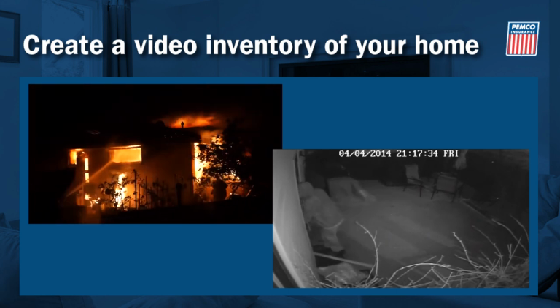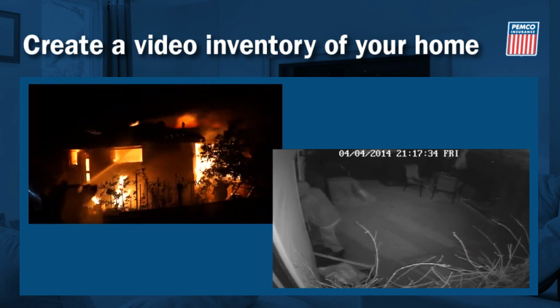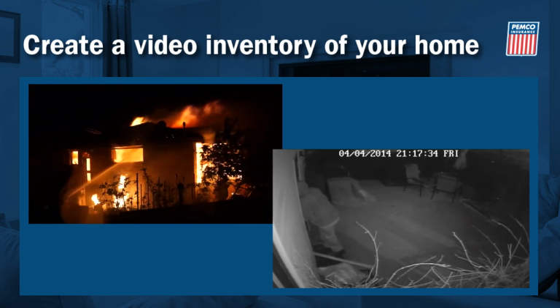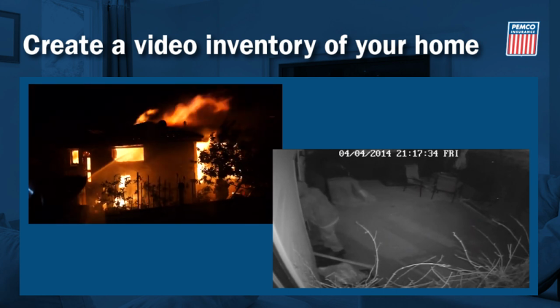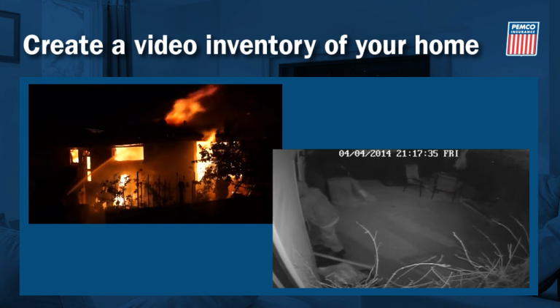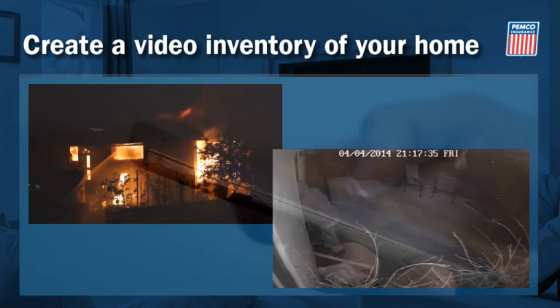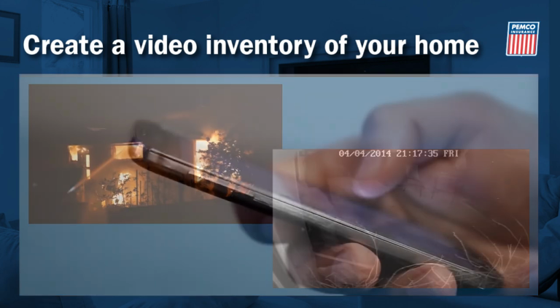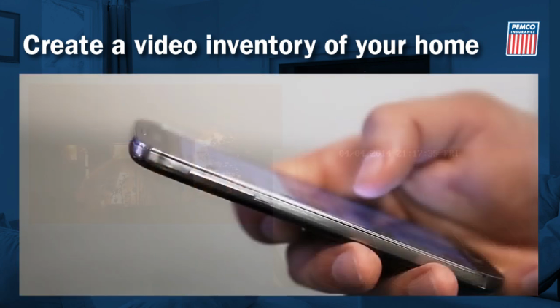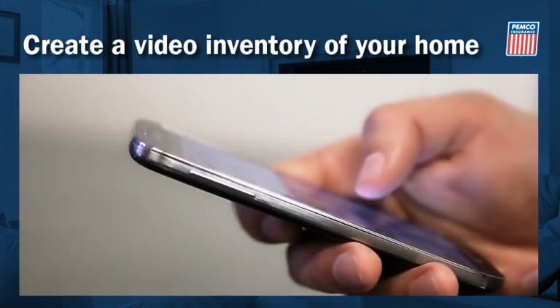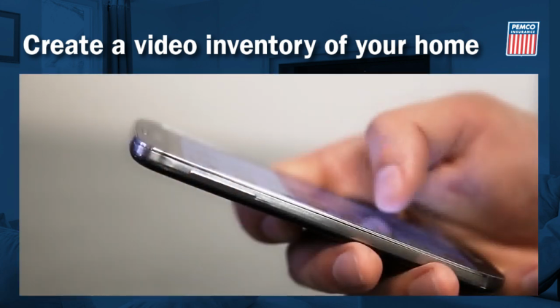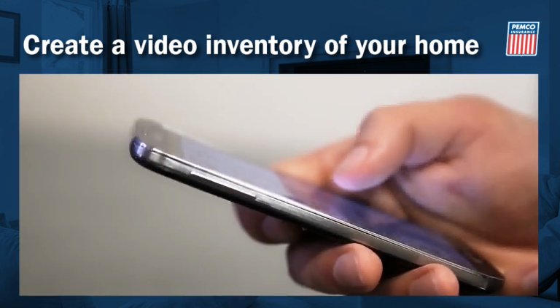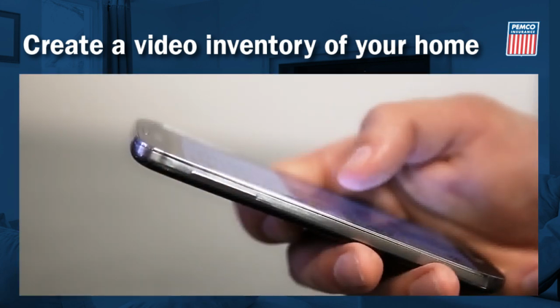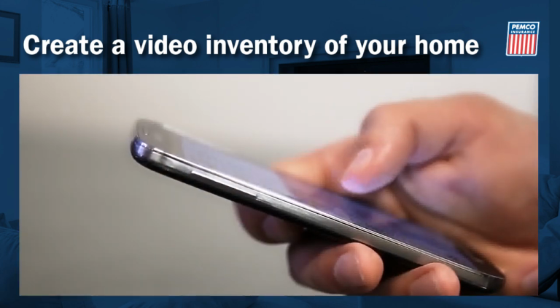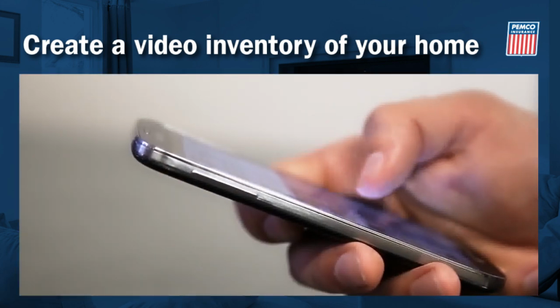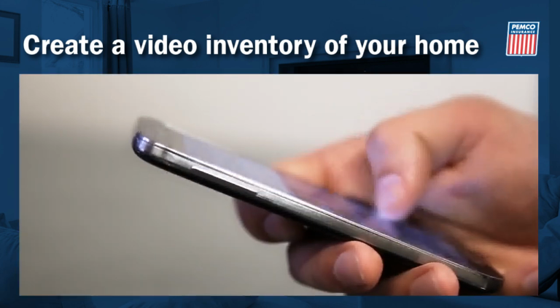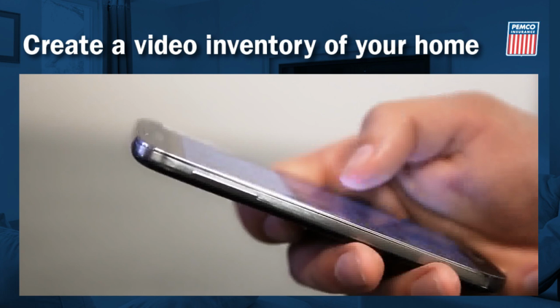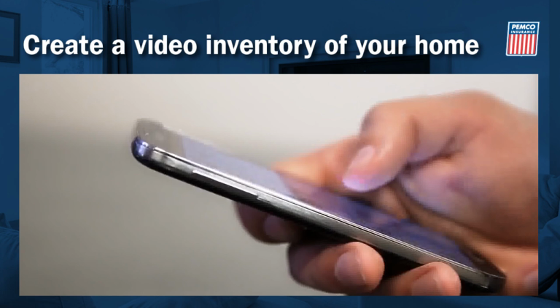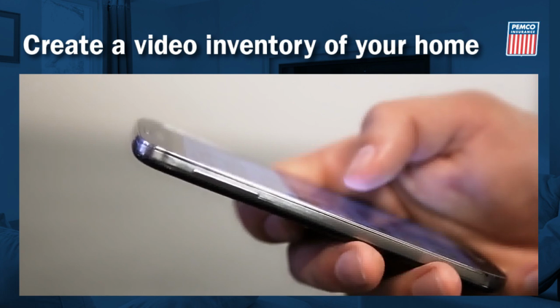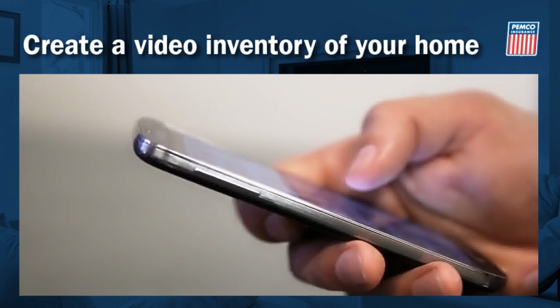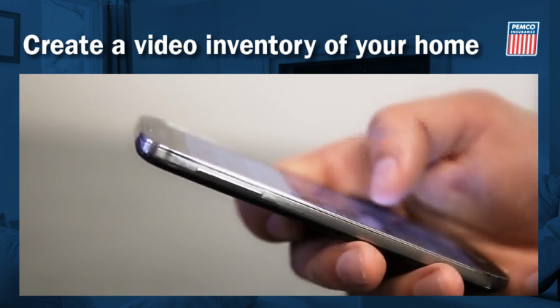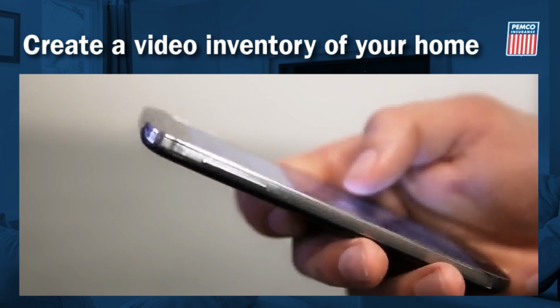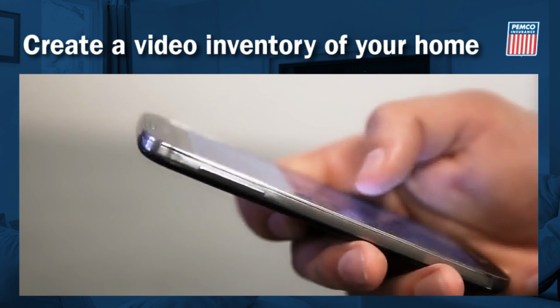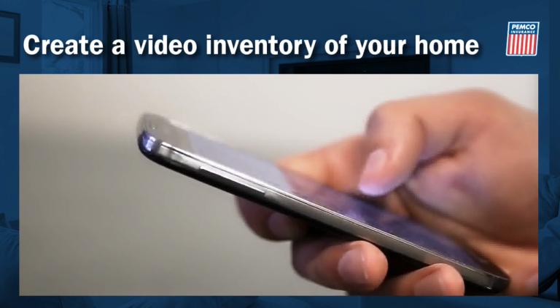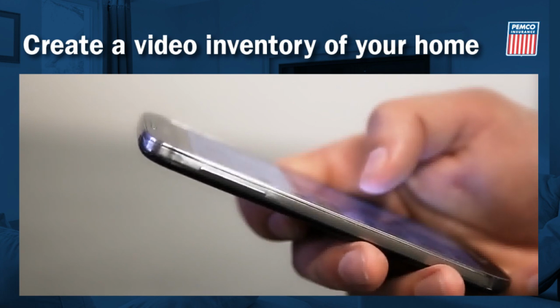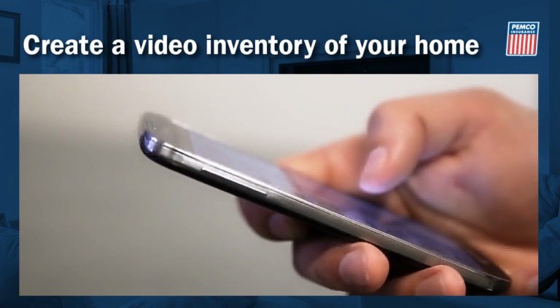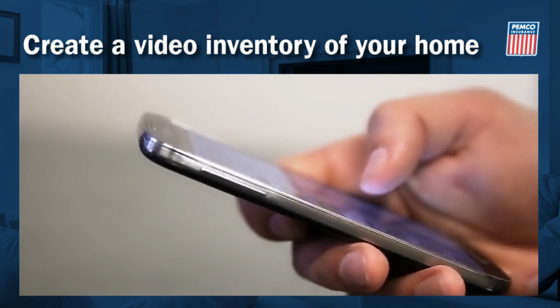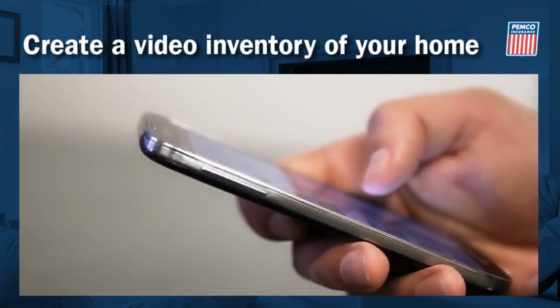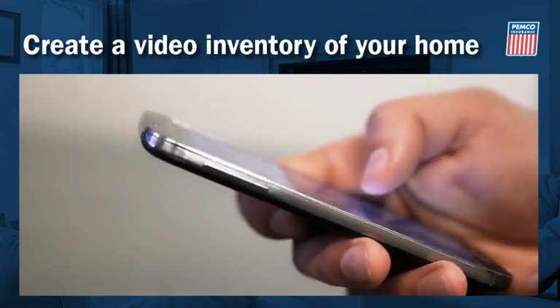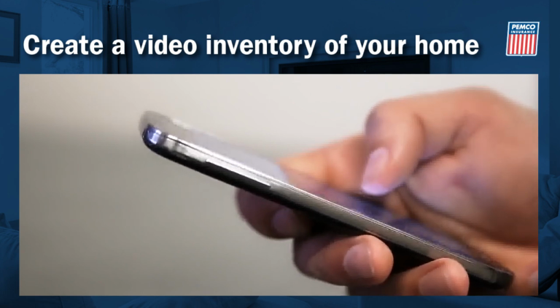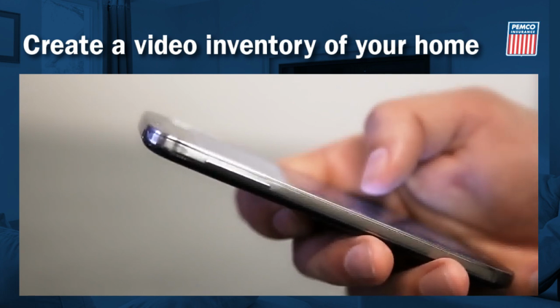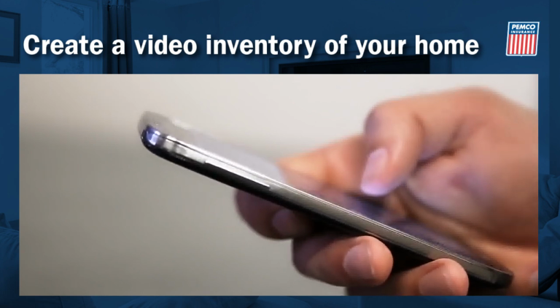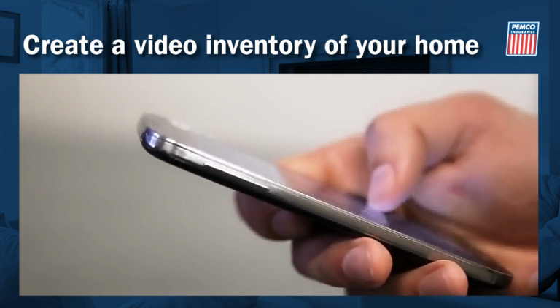You can create an inventory on your own or download an app for your phone. There are plenty of choices and your insurance company may offer one for free.